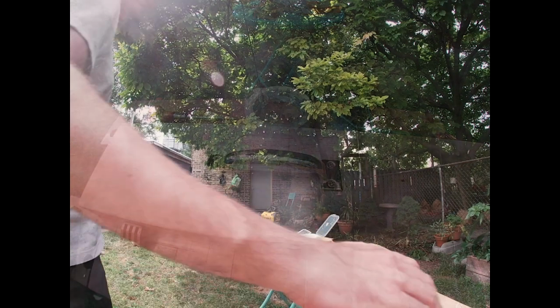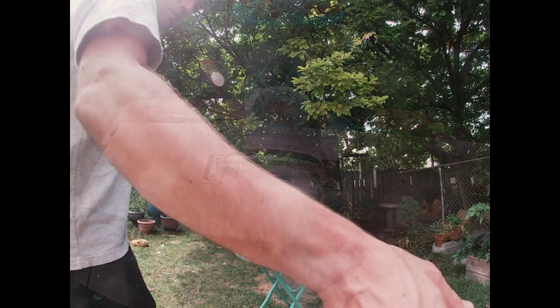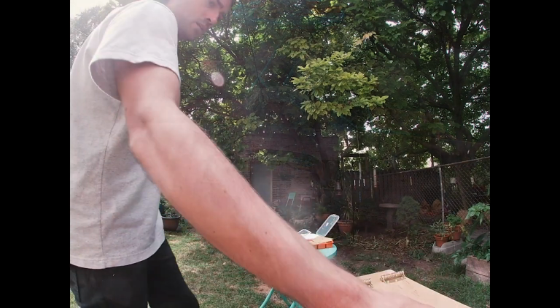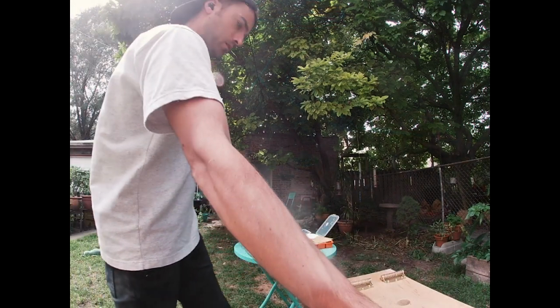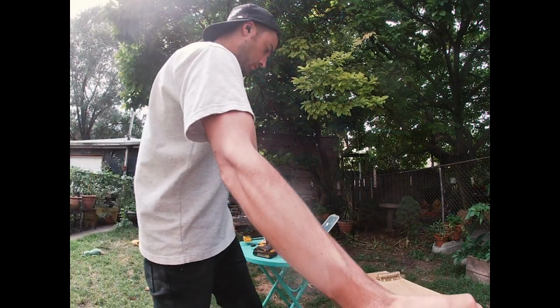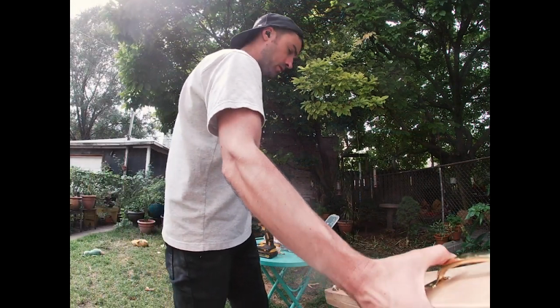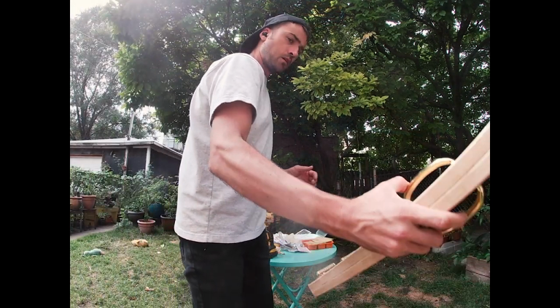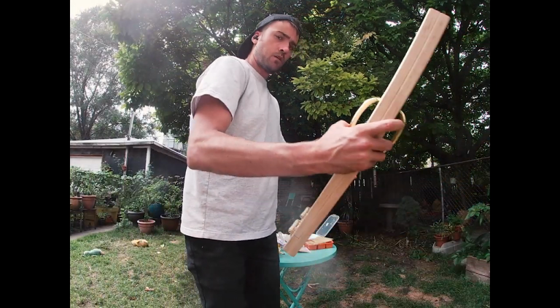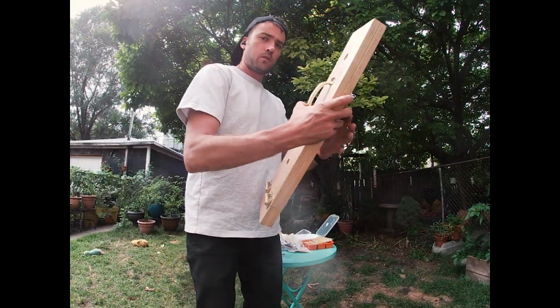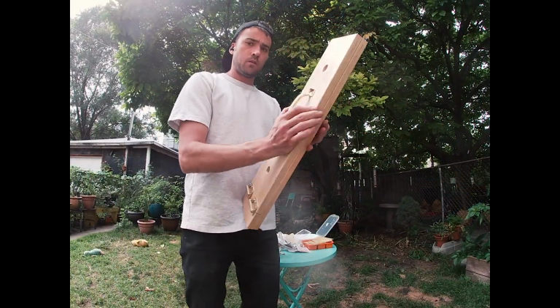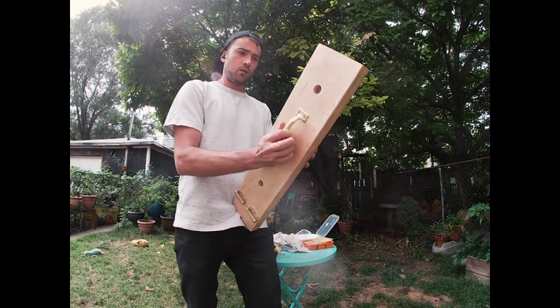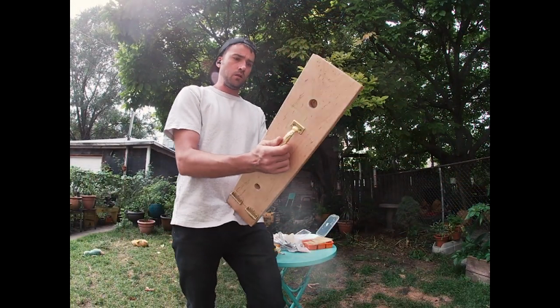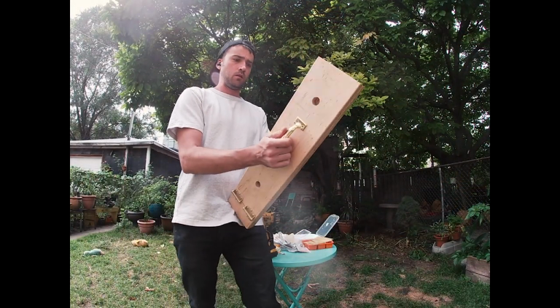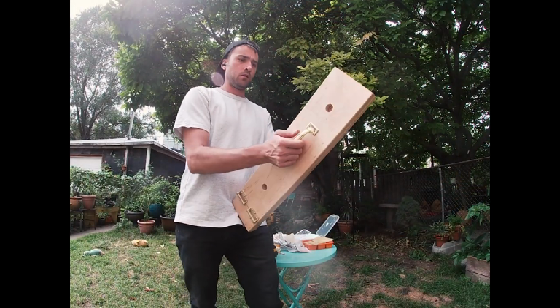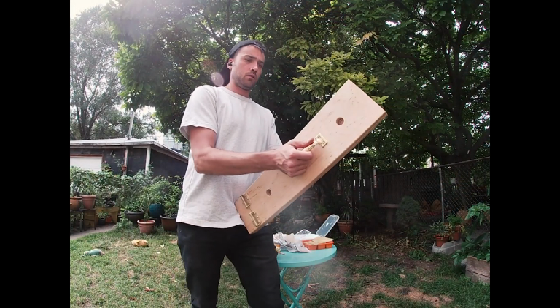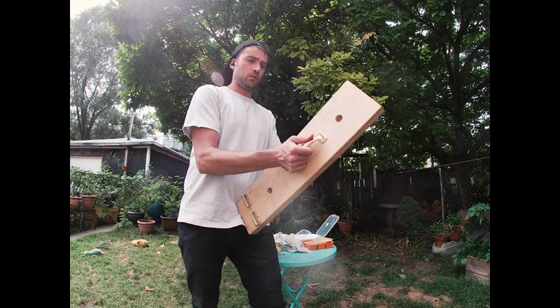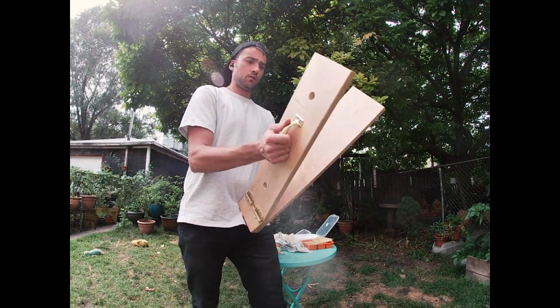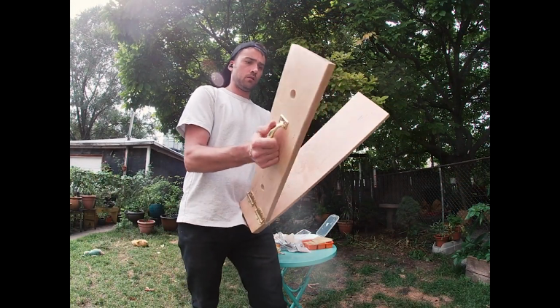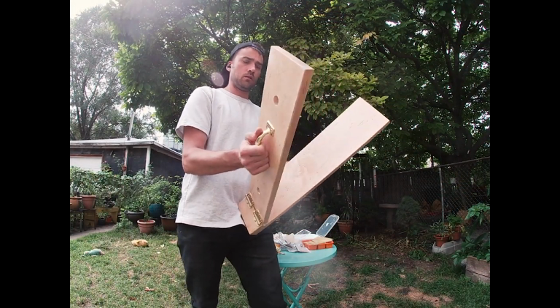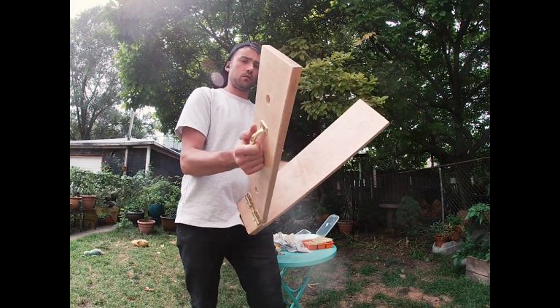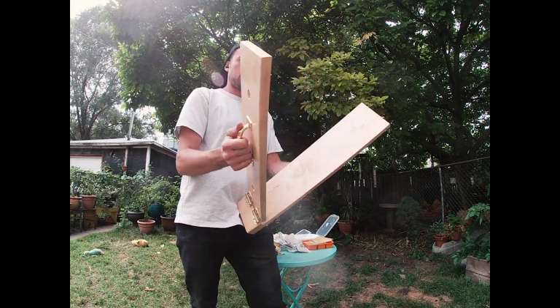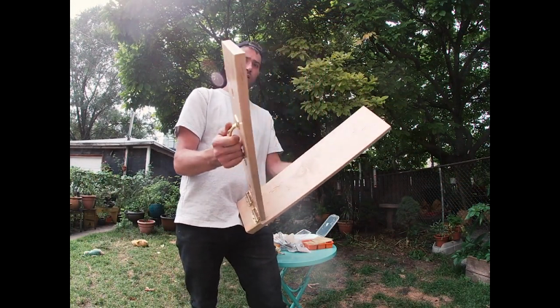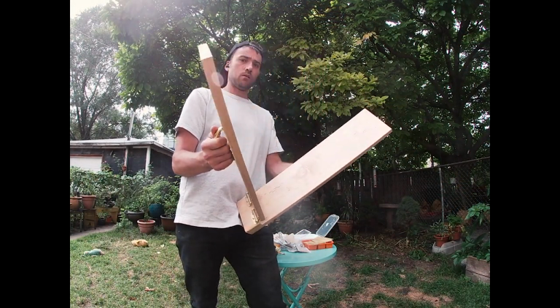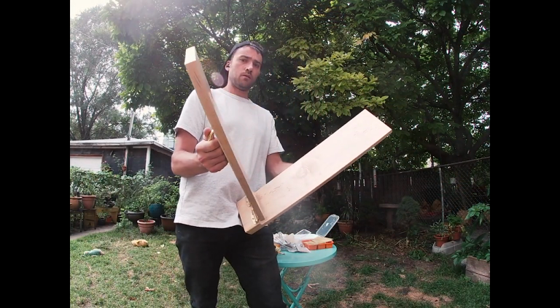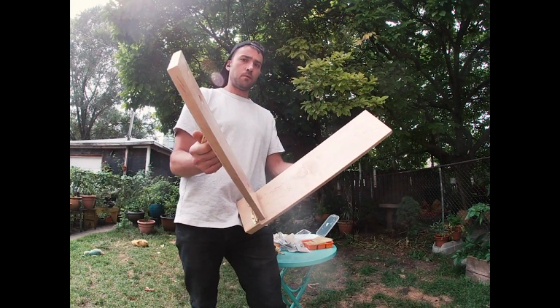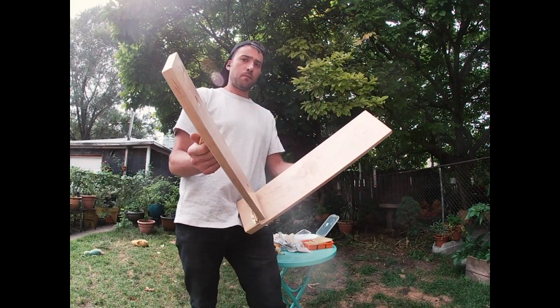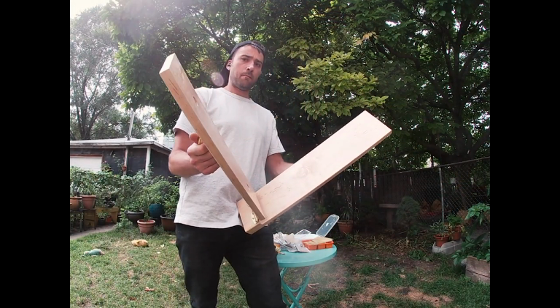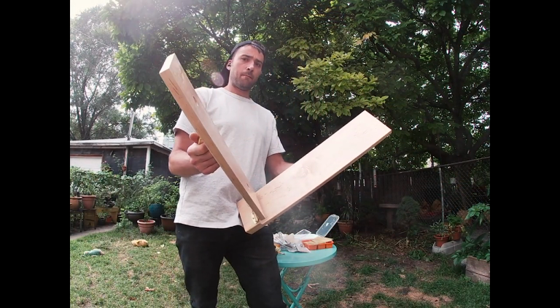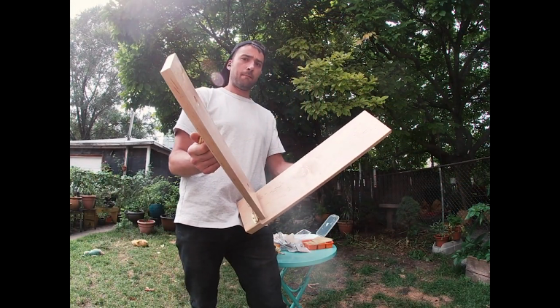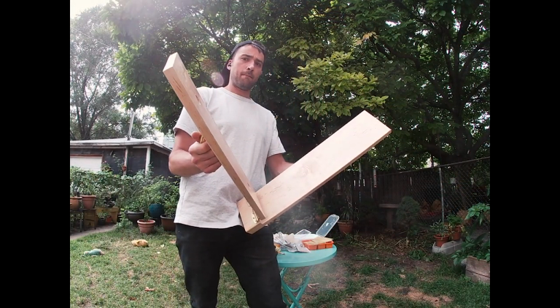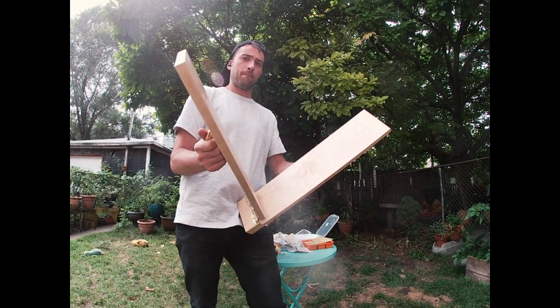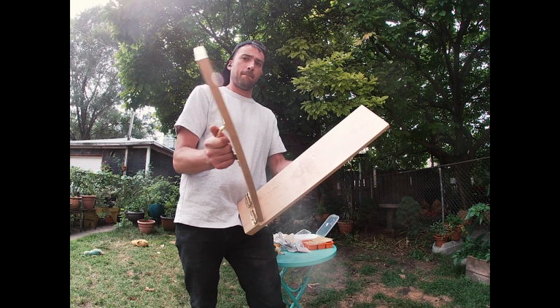All right, here we go. Let's give this thing a crack. Thanks for watching.